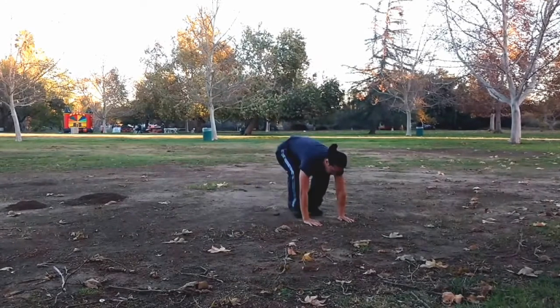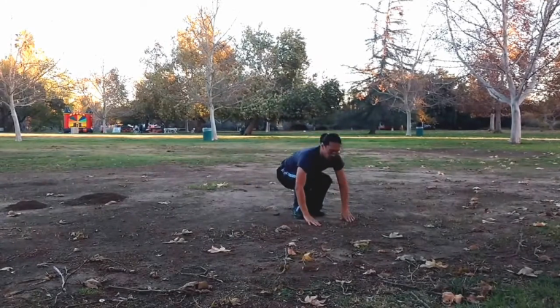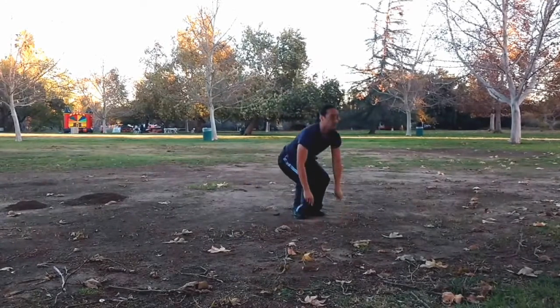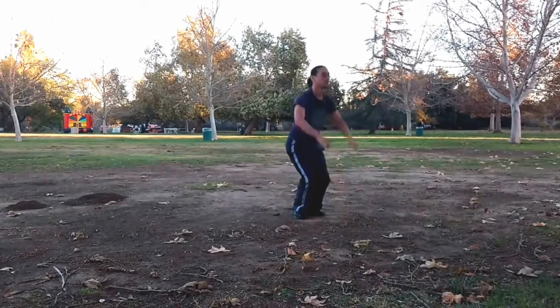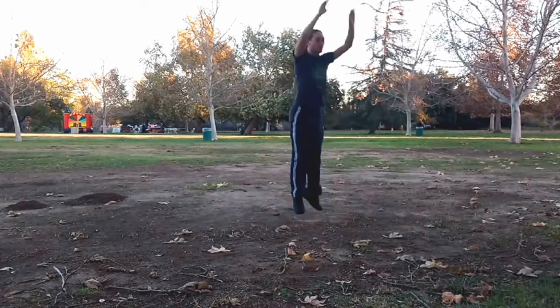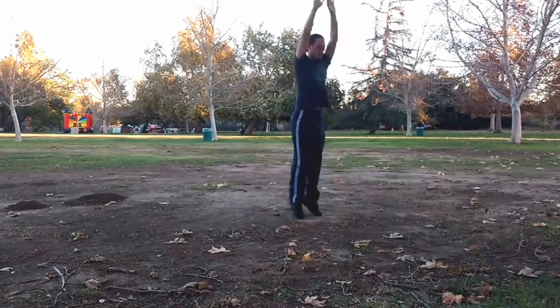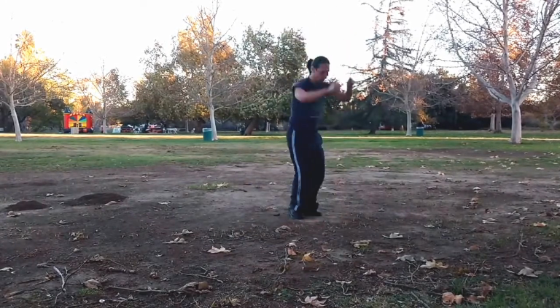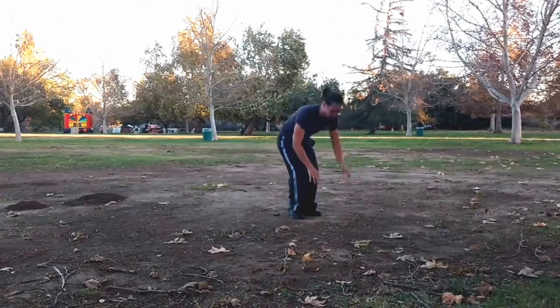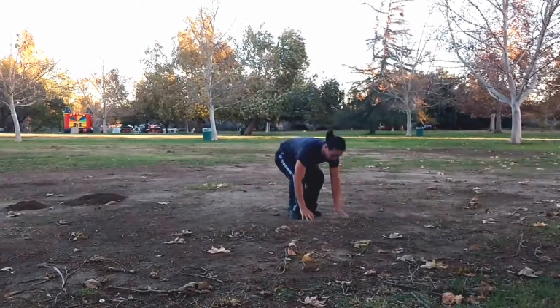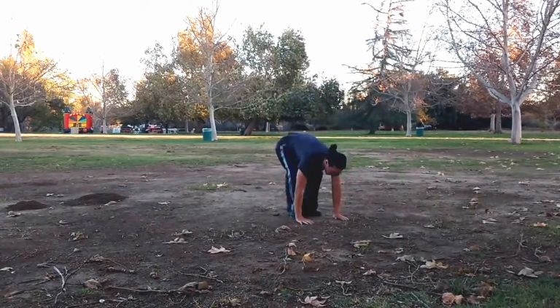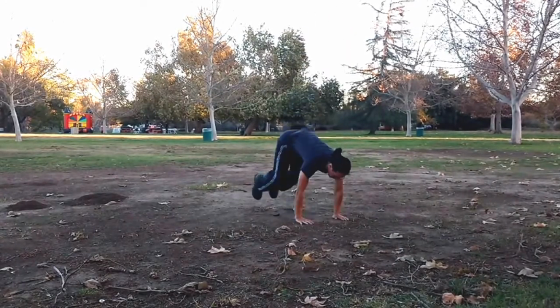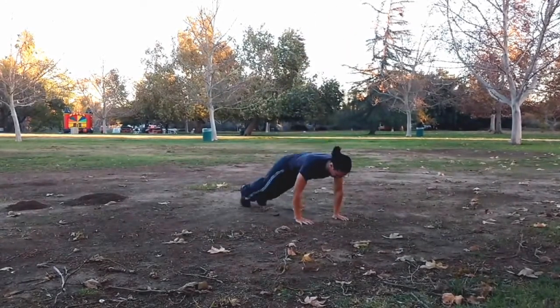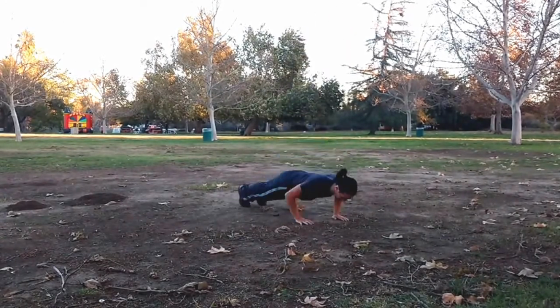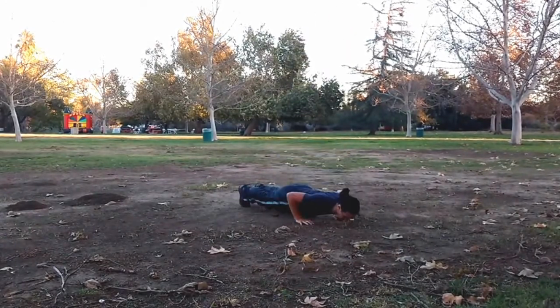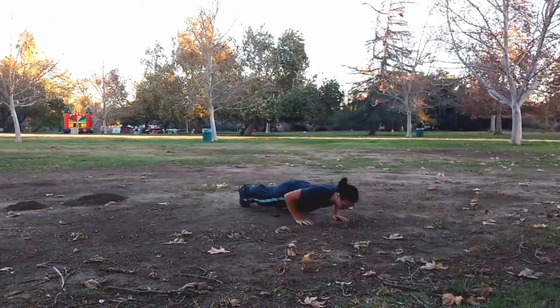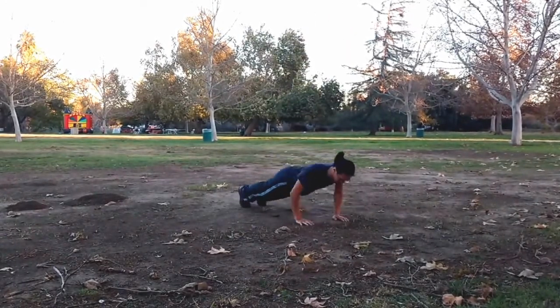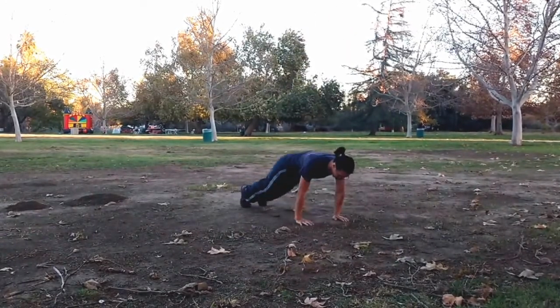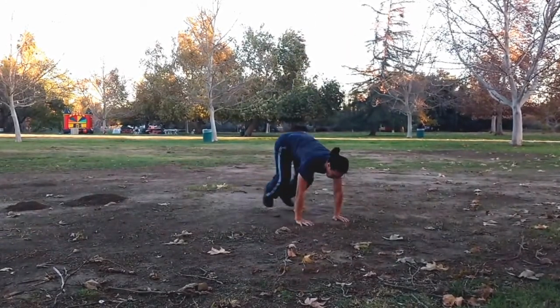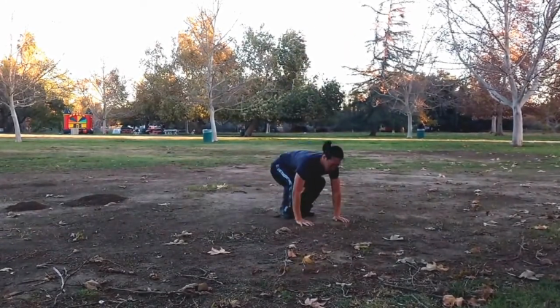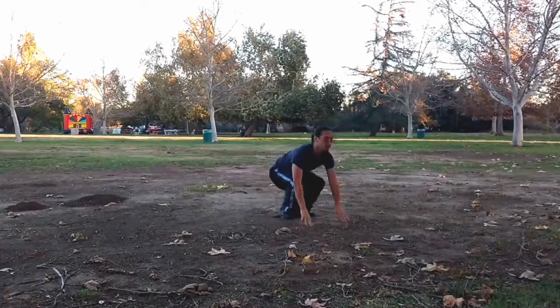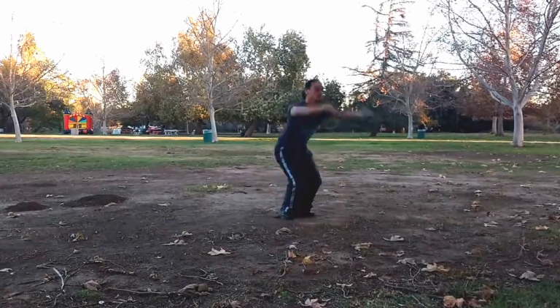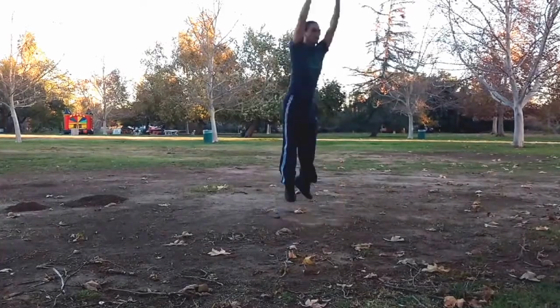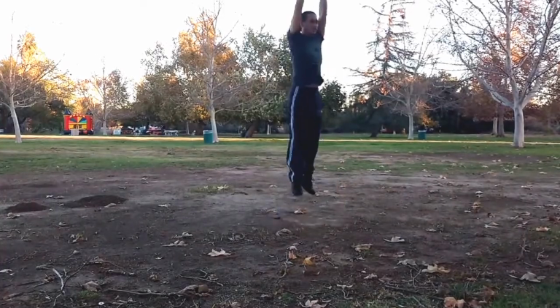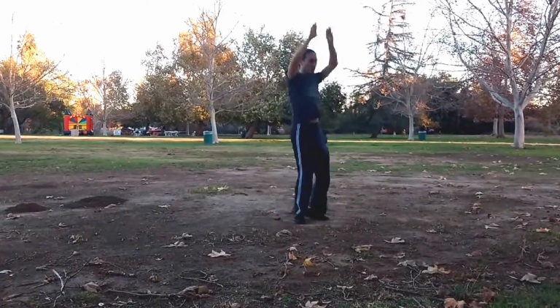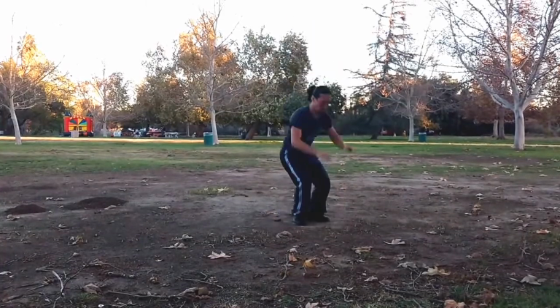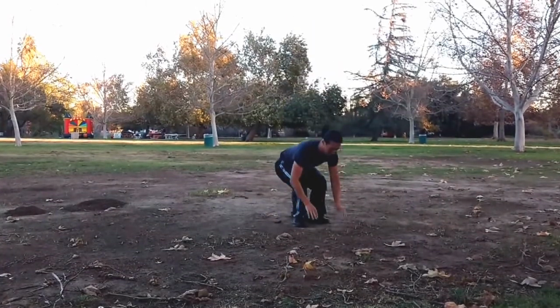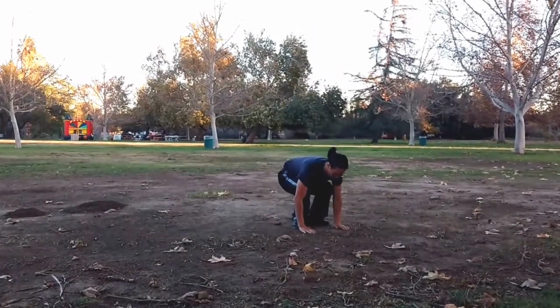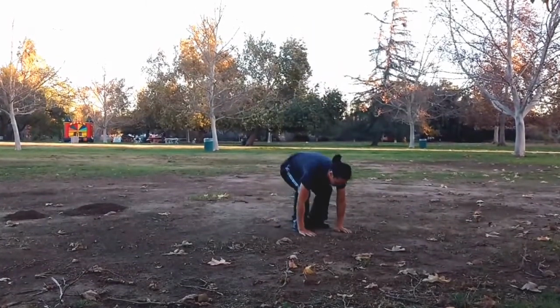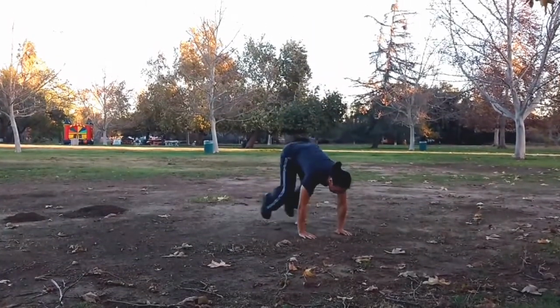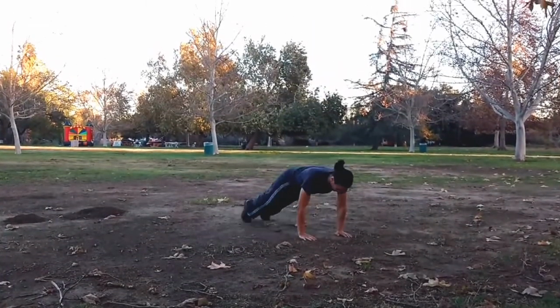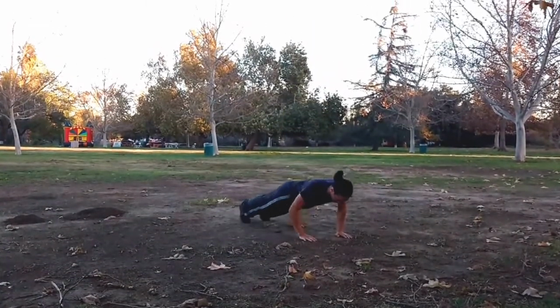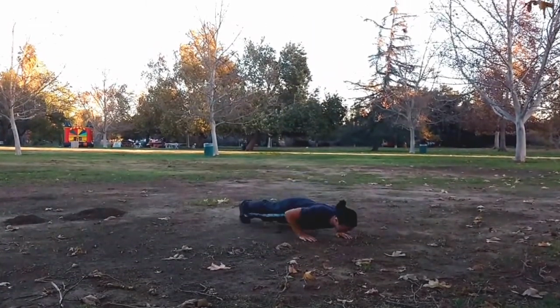Eventually, you'll be able to add a jump at the top of the motion, and then a push-up at the bottom. This makes a full burpee motion.